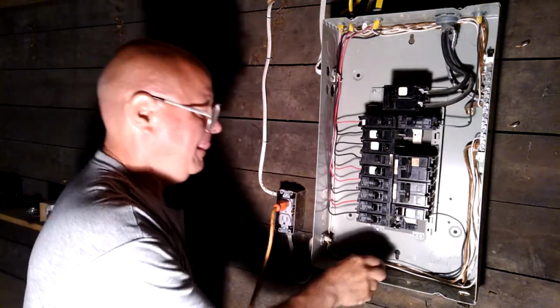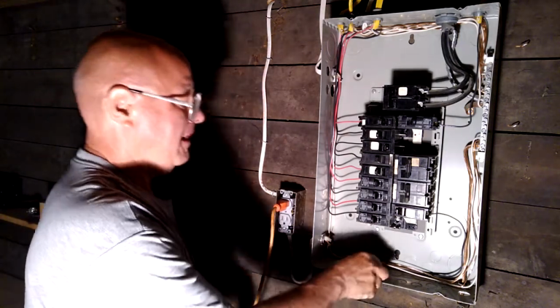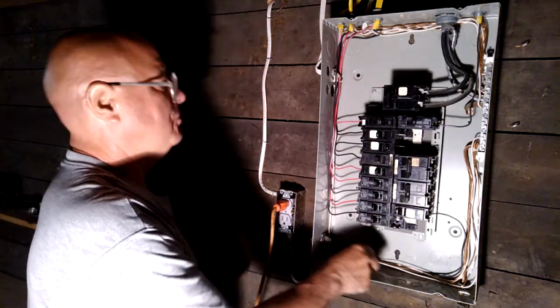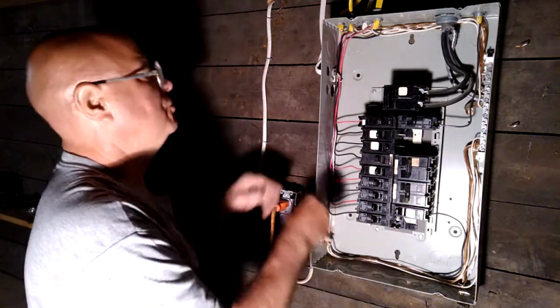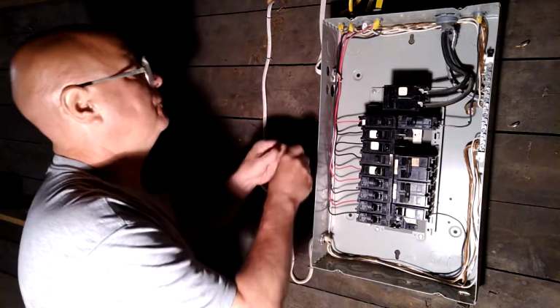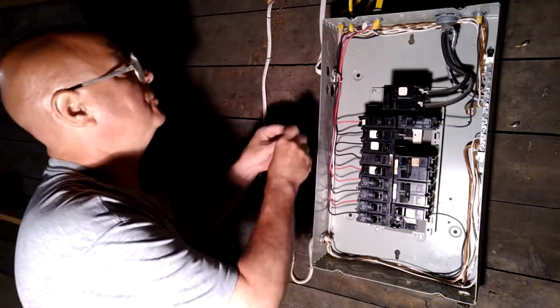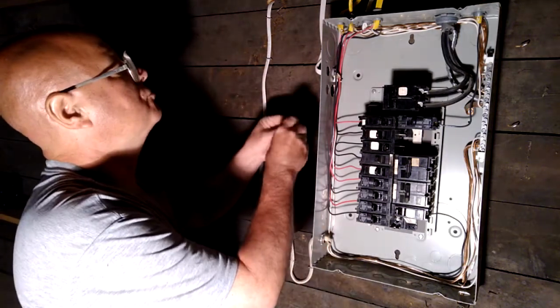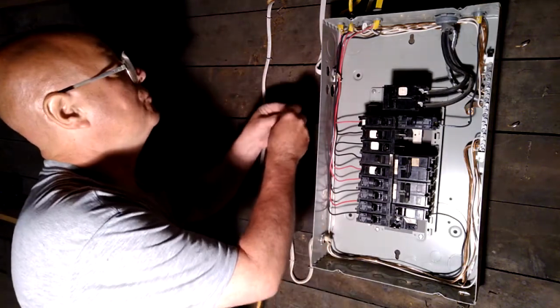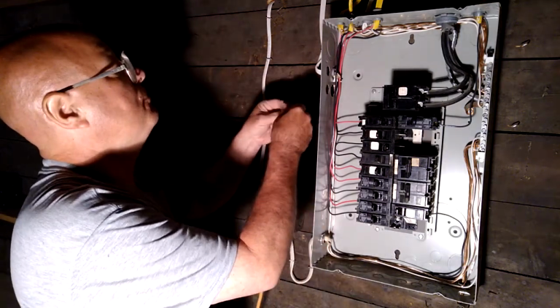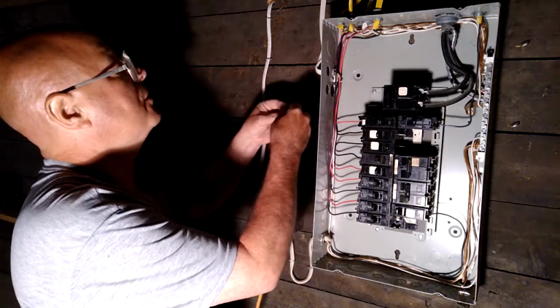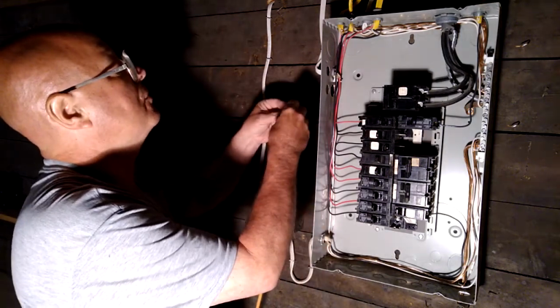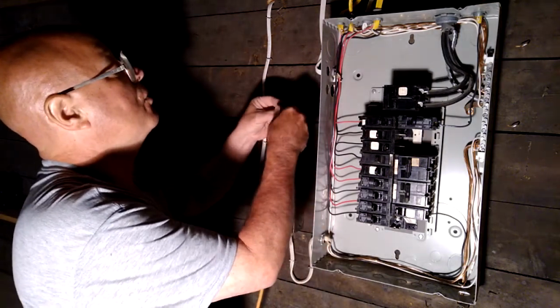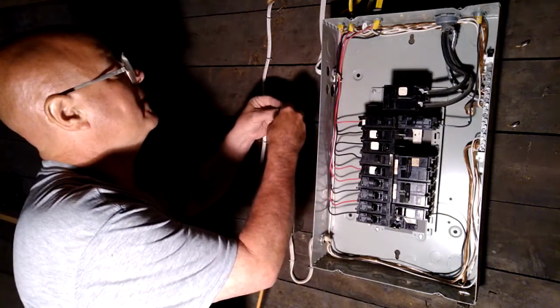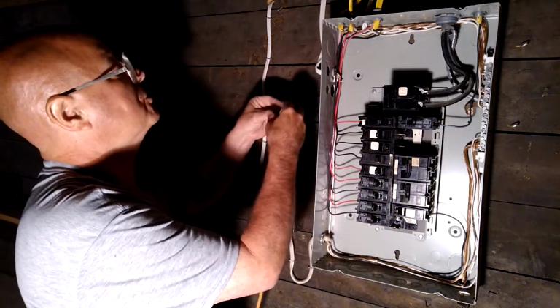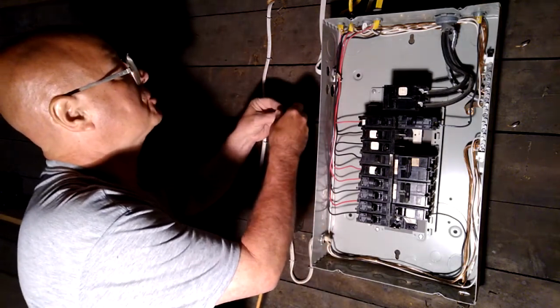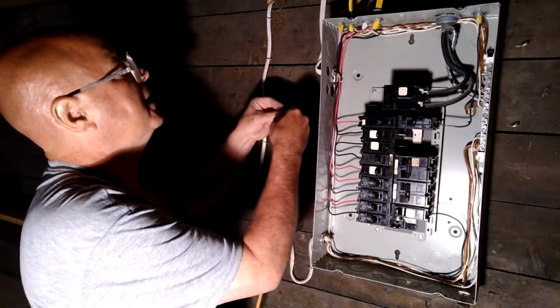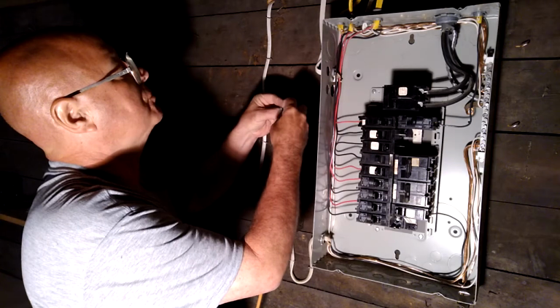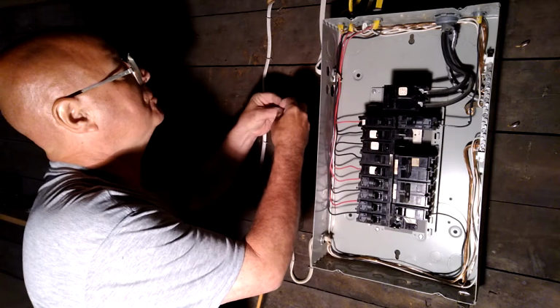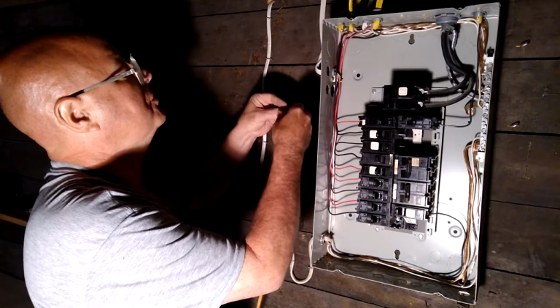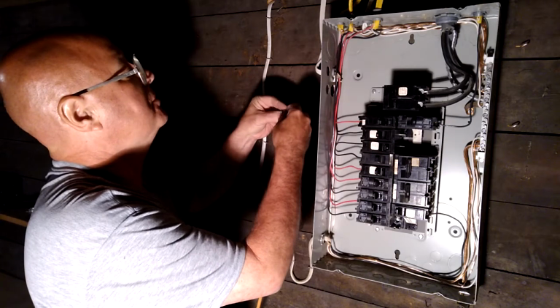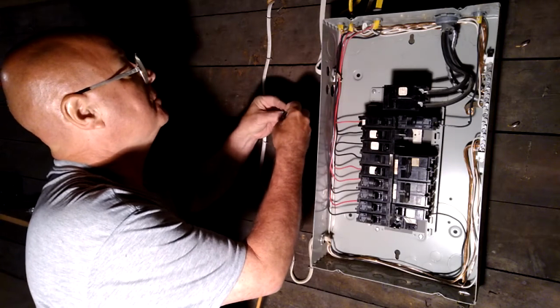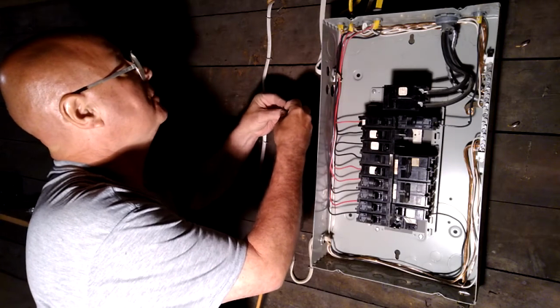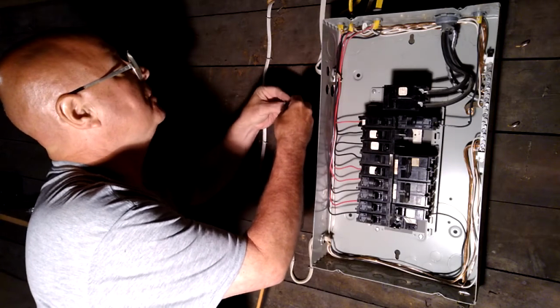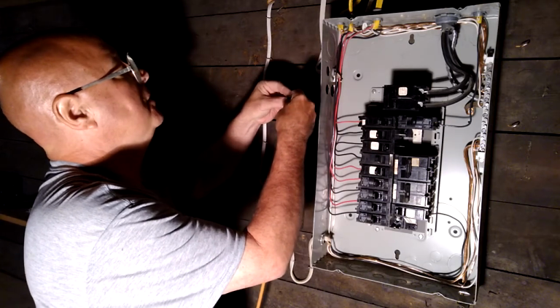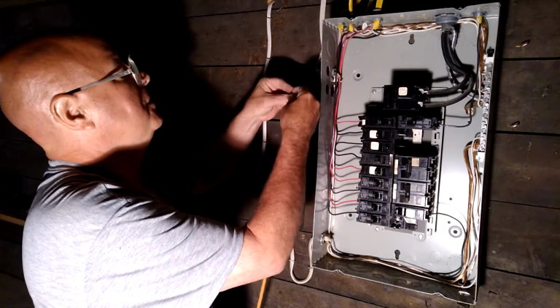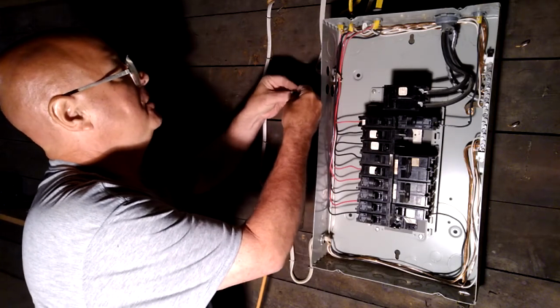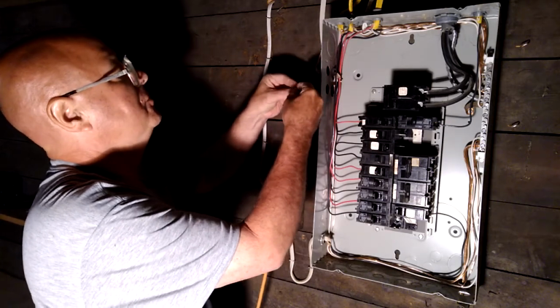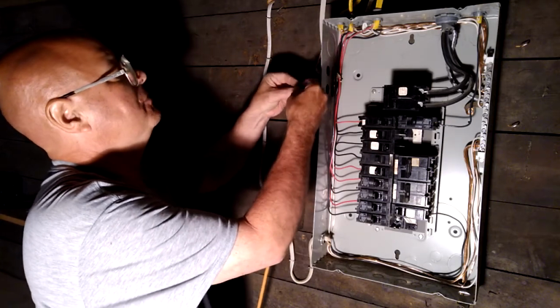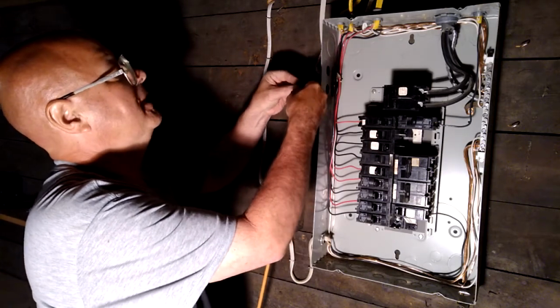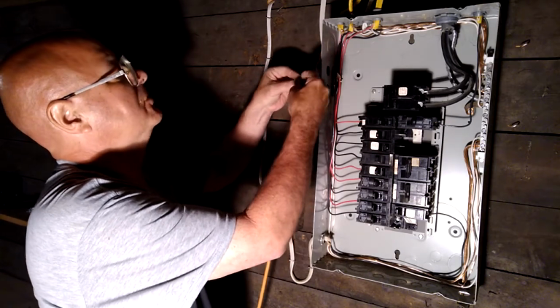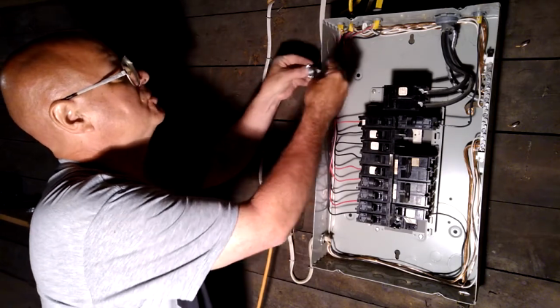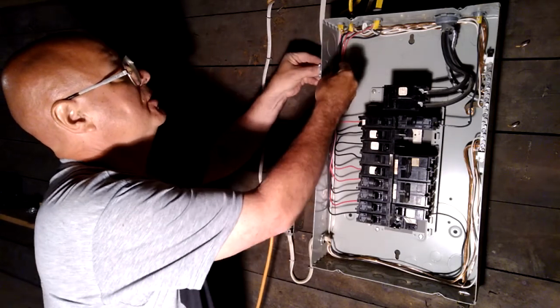First we will put our Romex connector into the box.